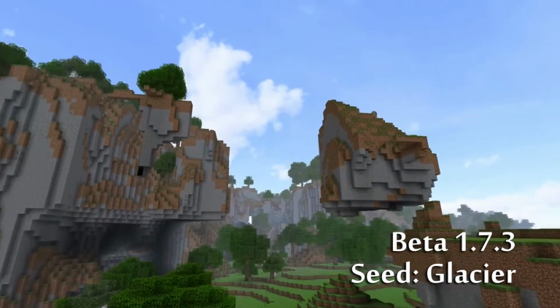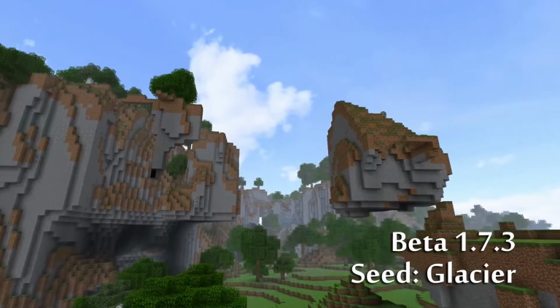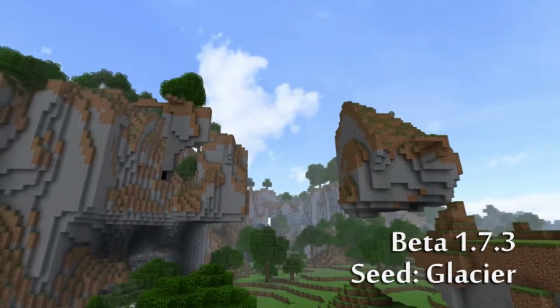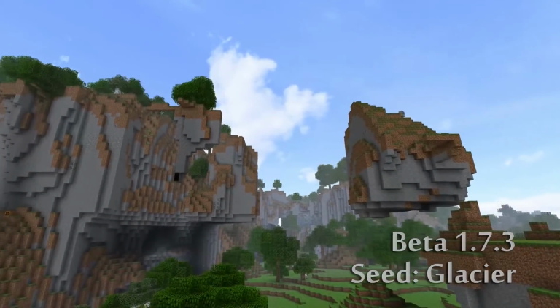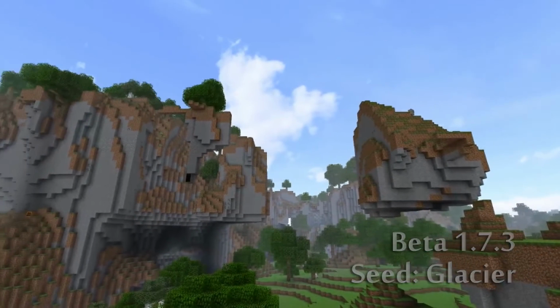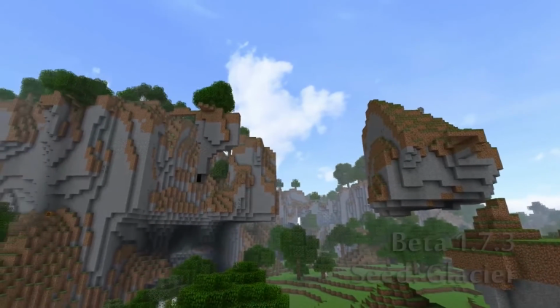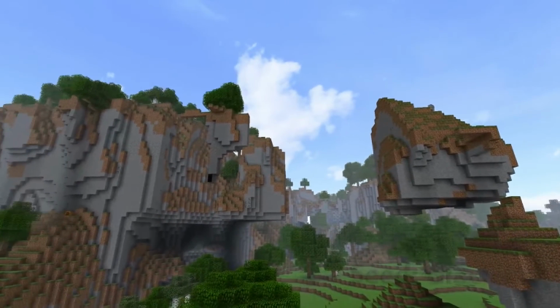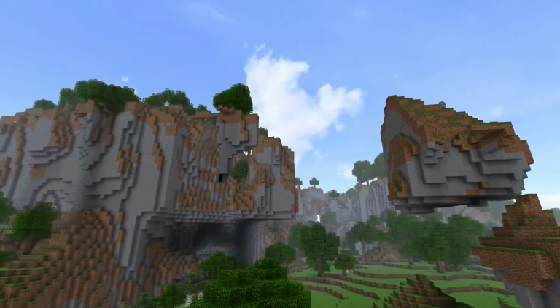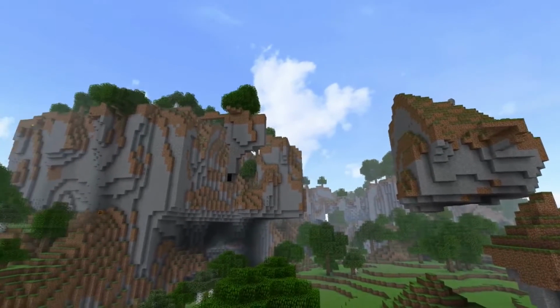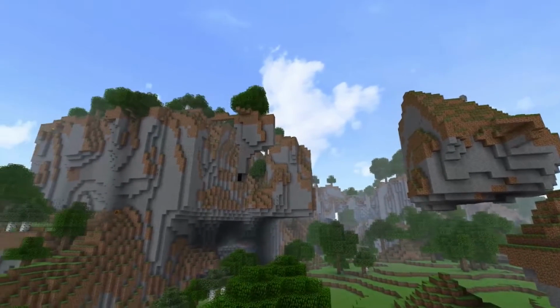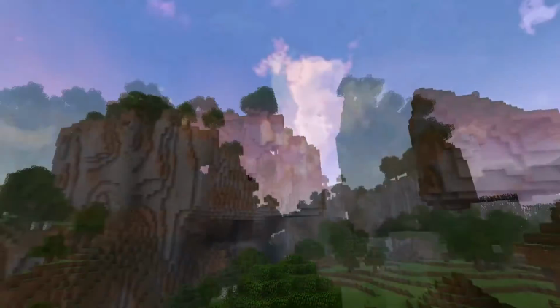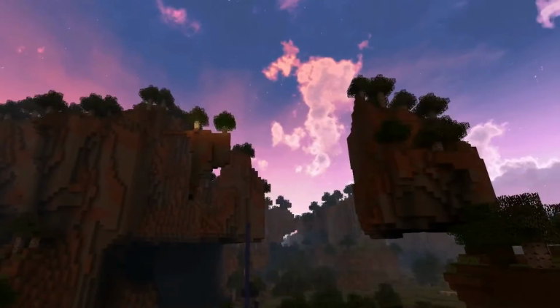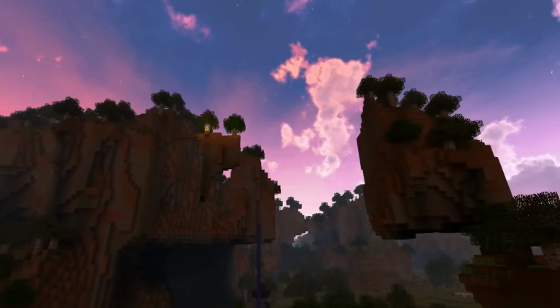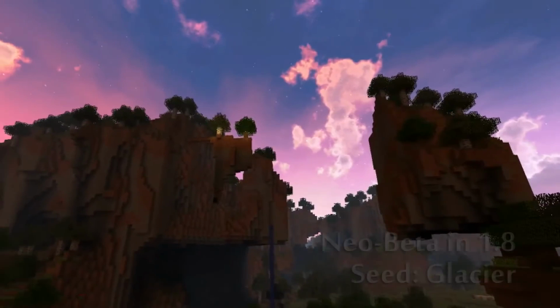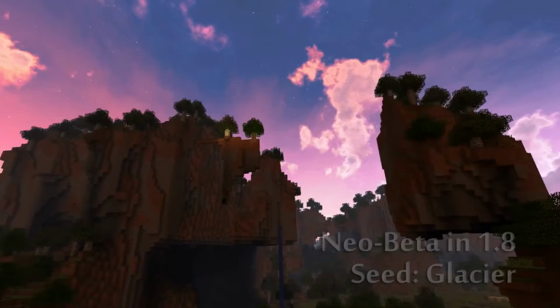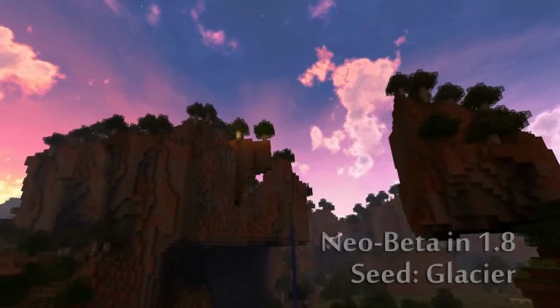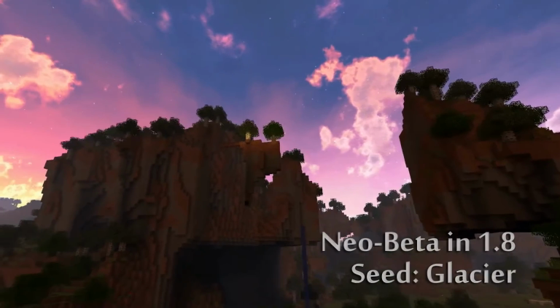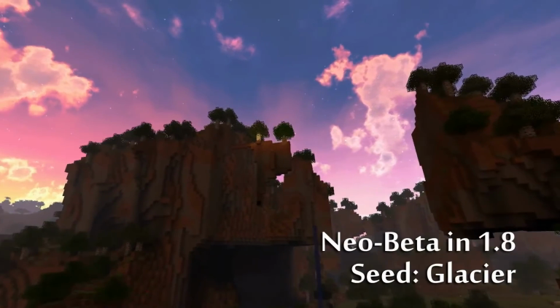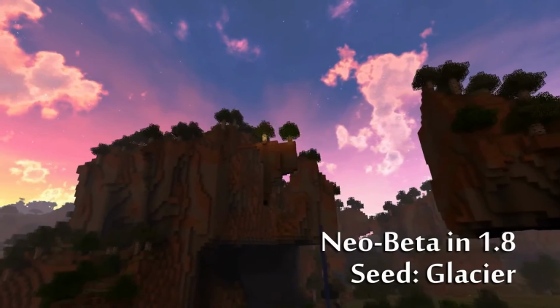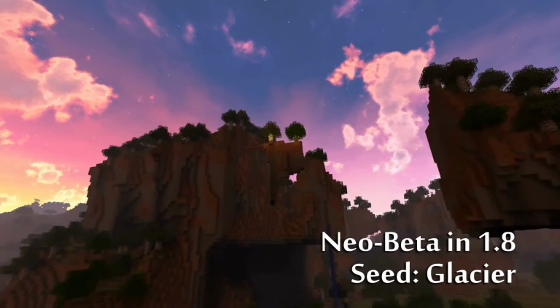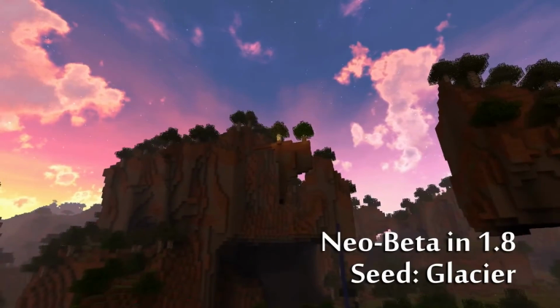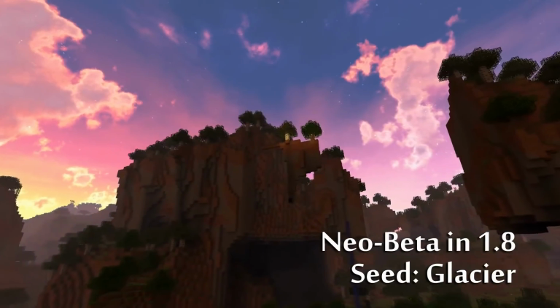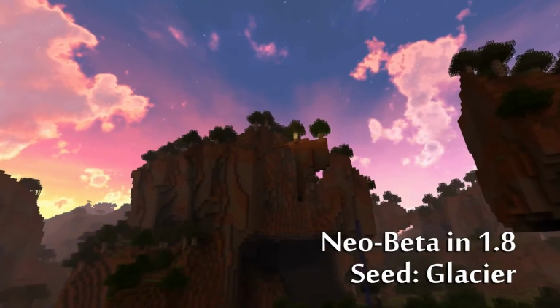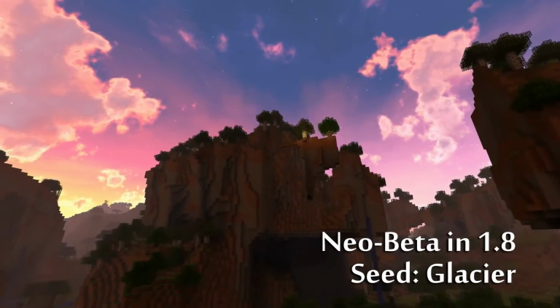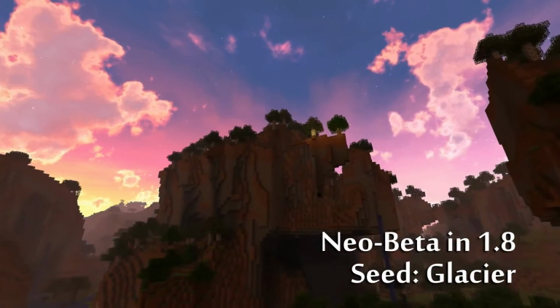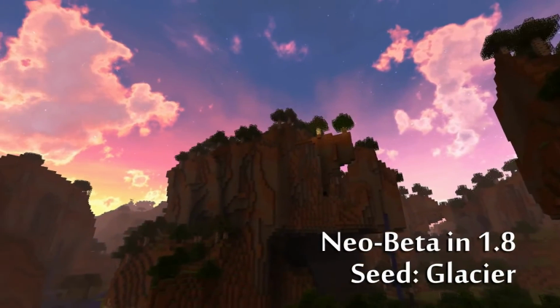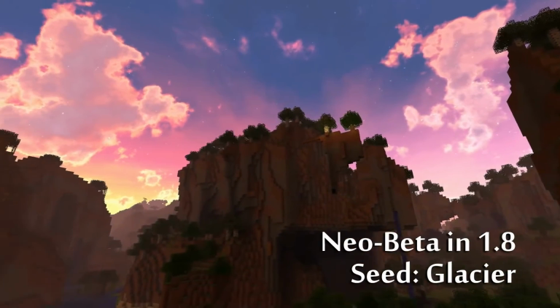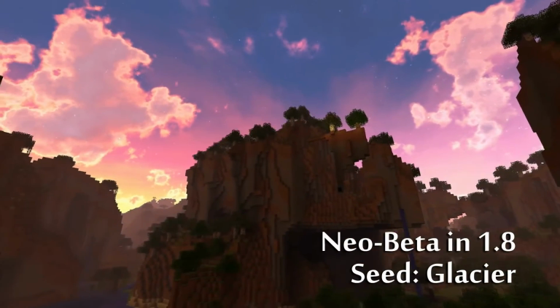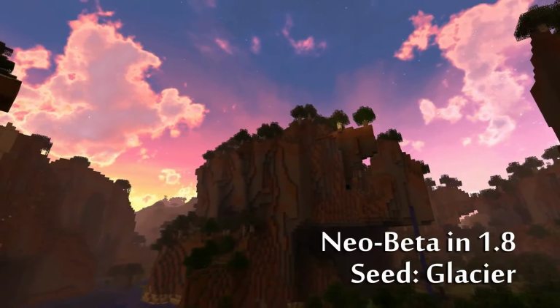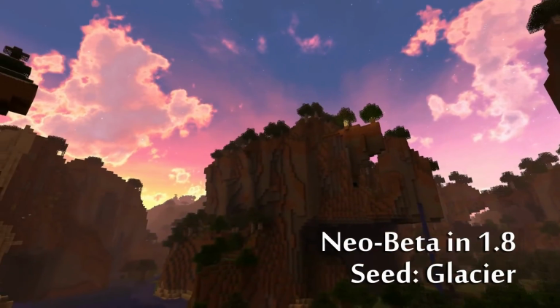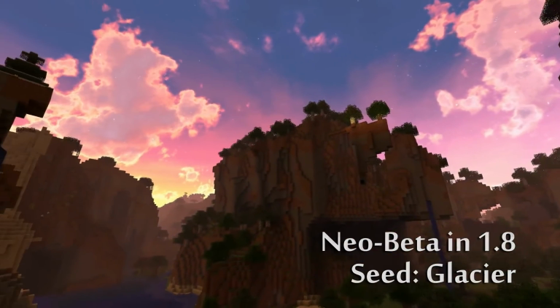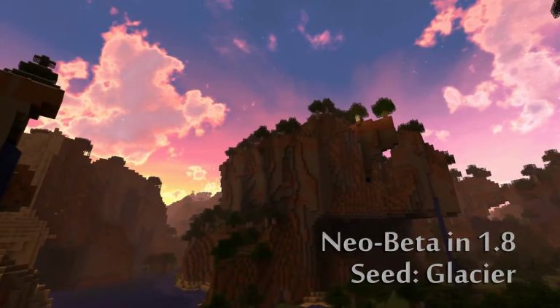As you can see, the comparison between 1.7.3 and current generation are almost identical in terrain shape.